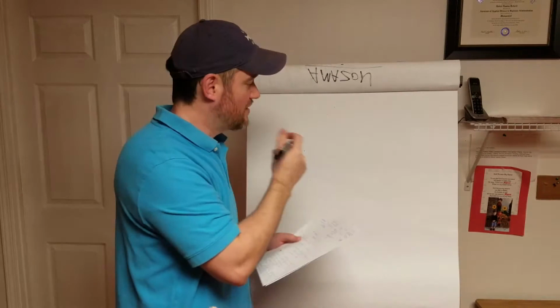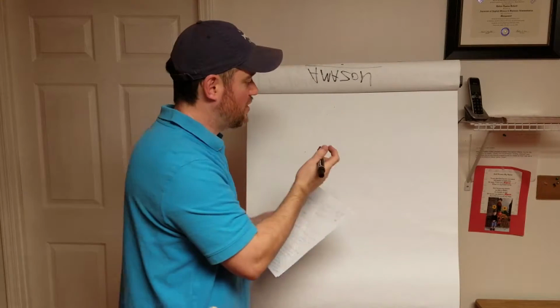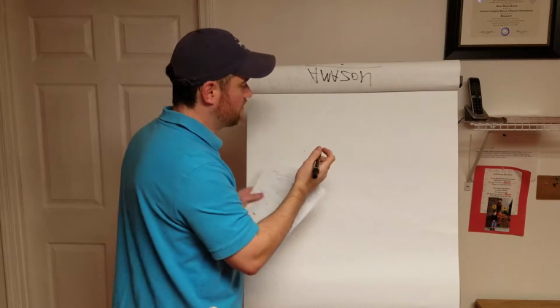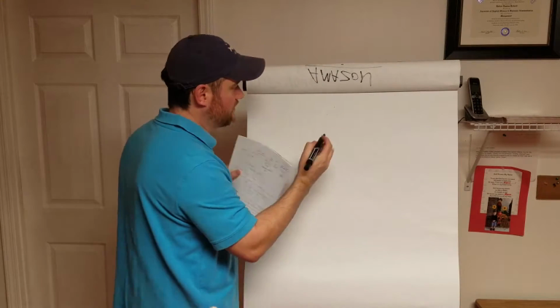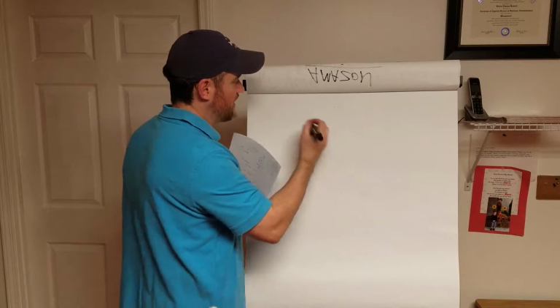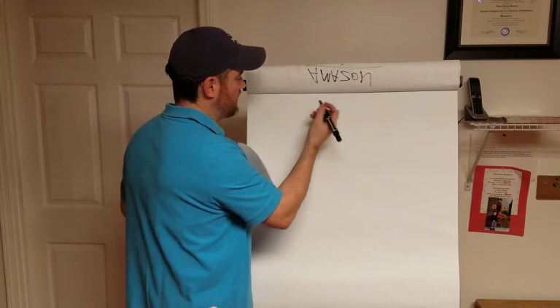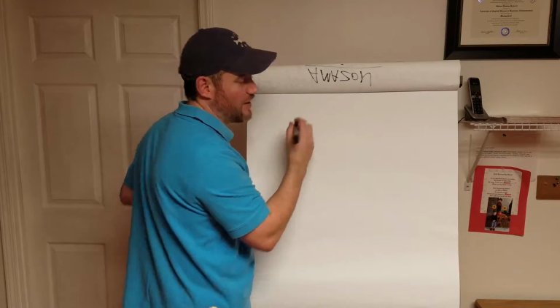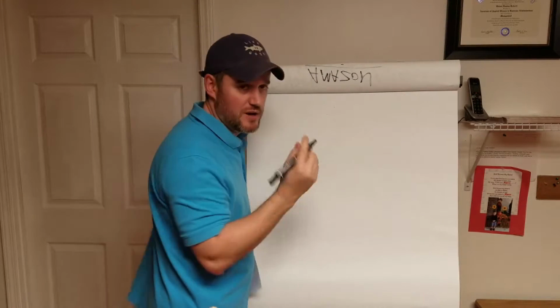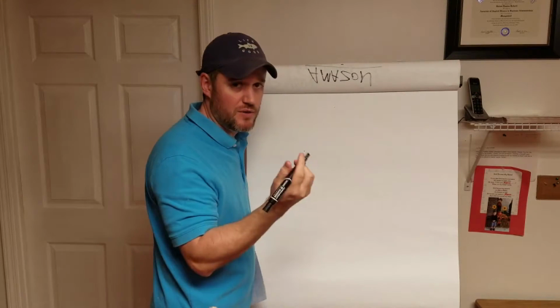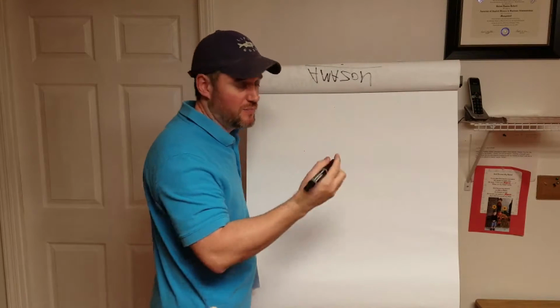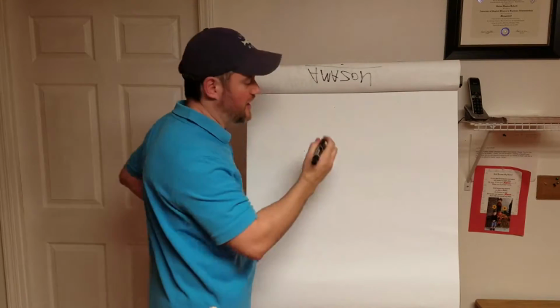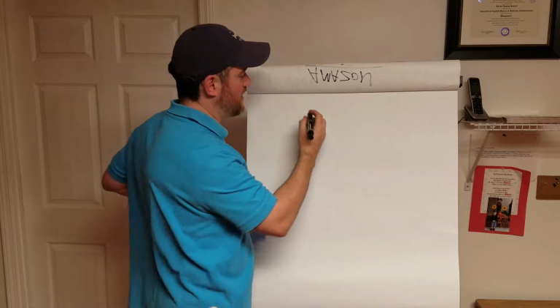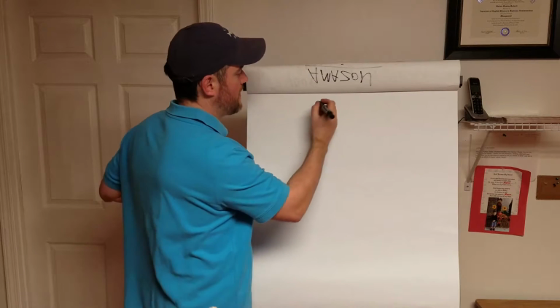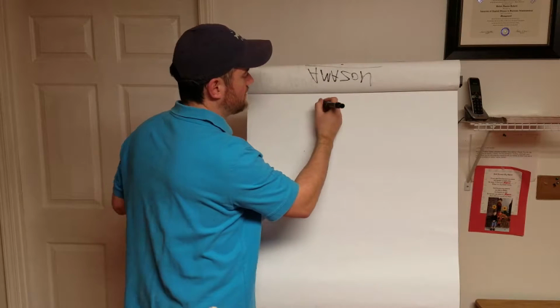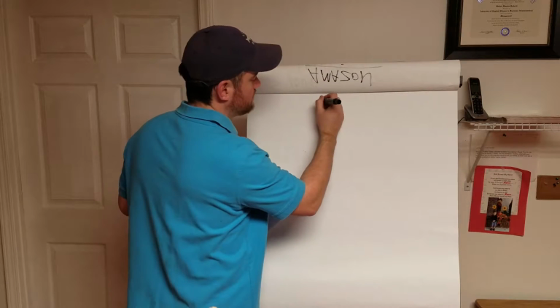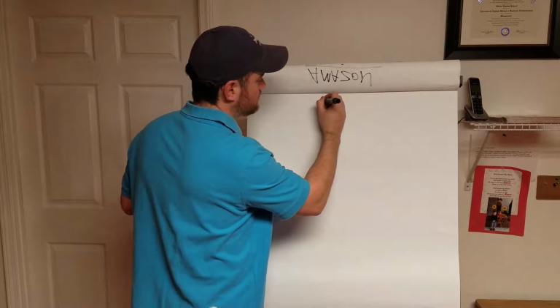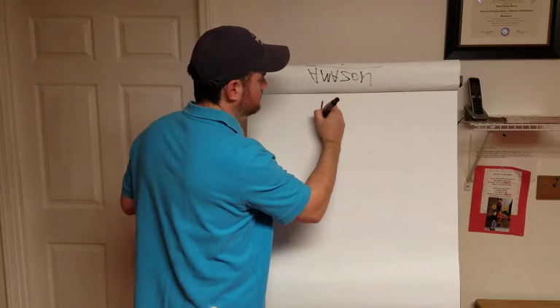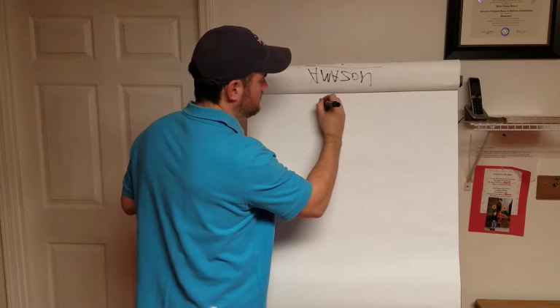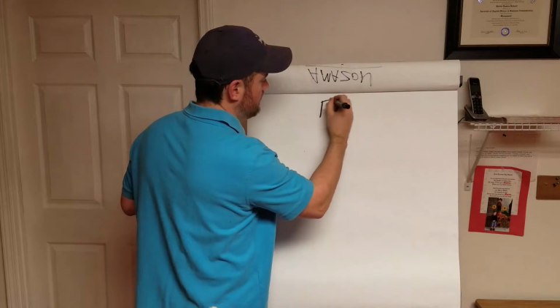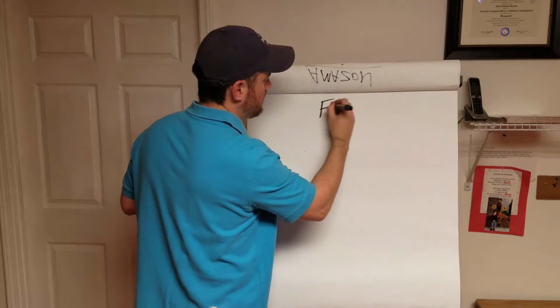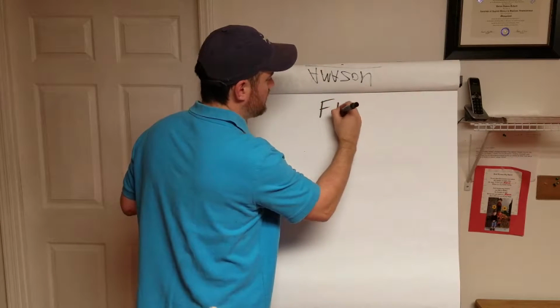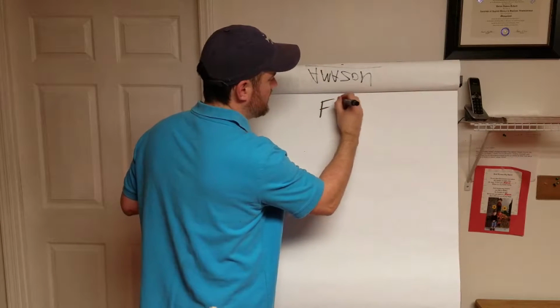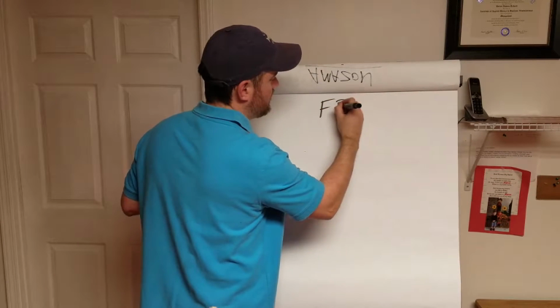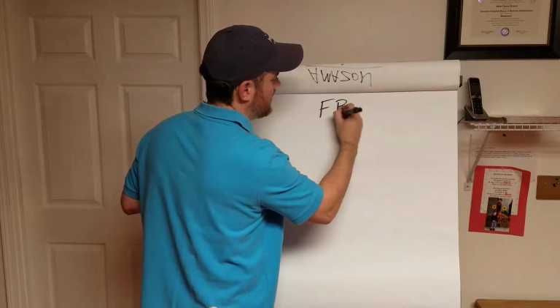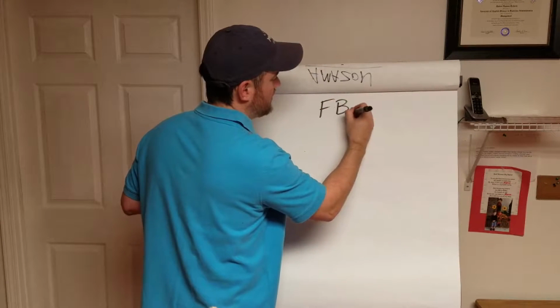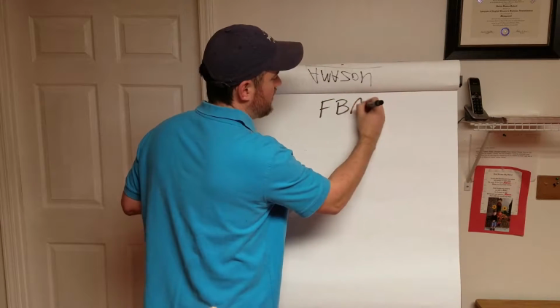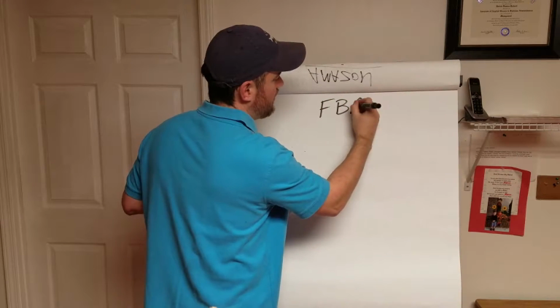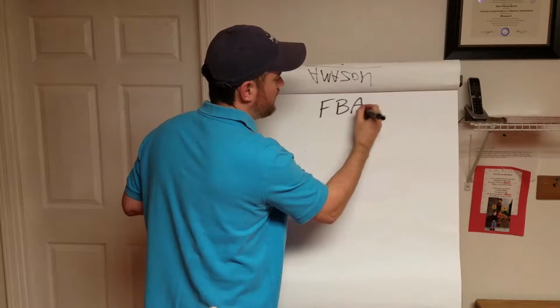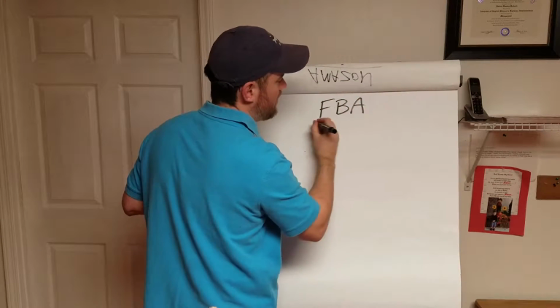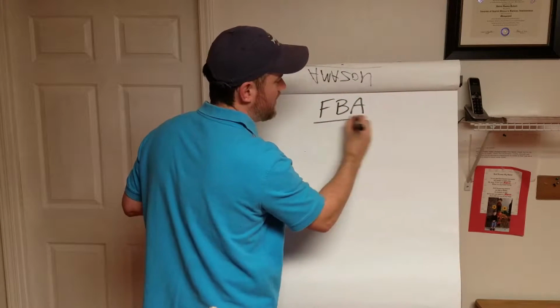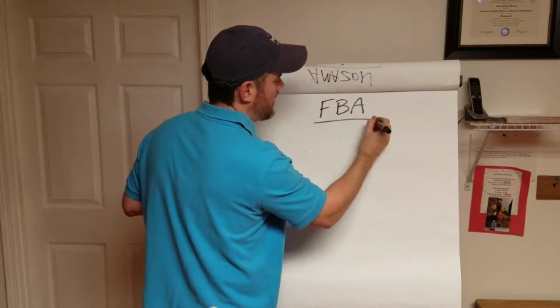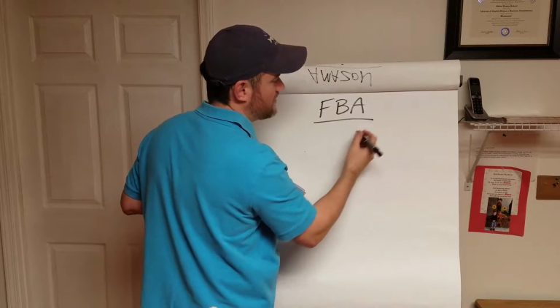And again, if you're not familiar with FBA, it's super simple — it is Fulfillment by Amazon.